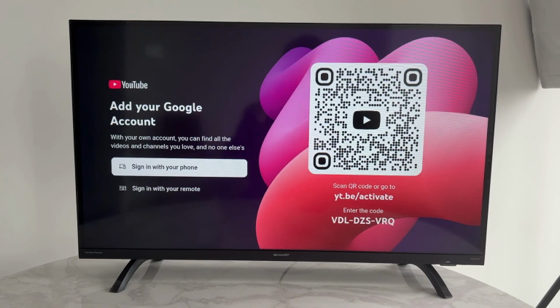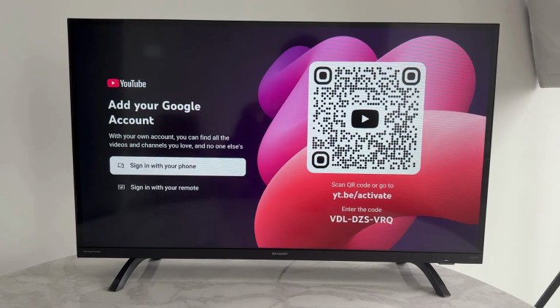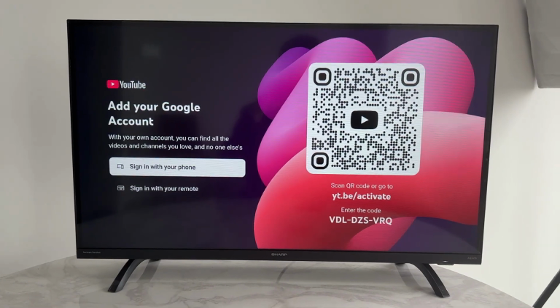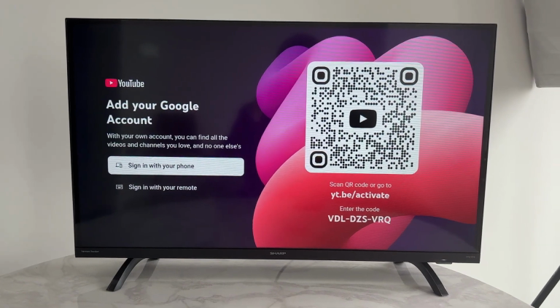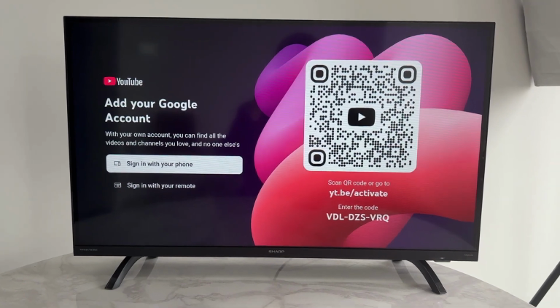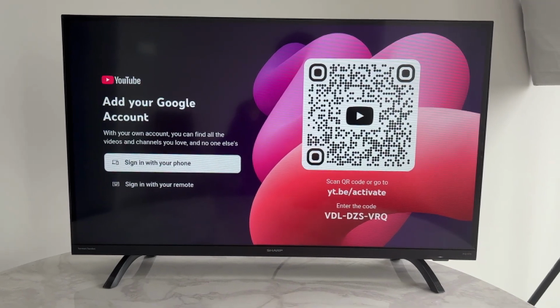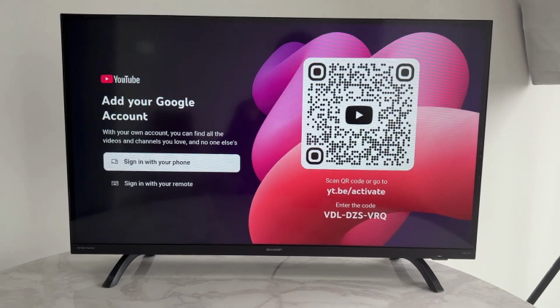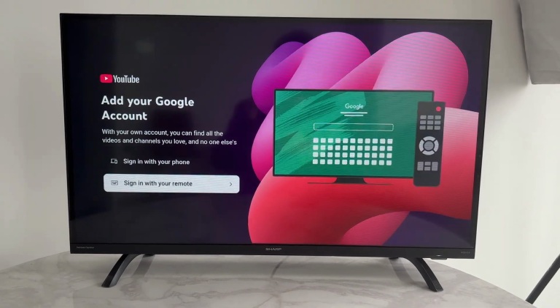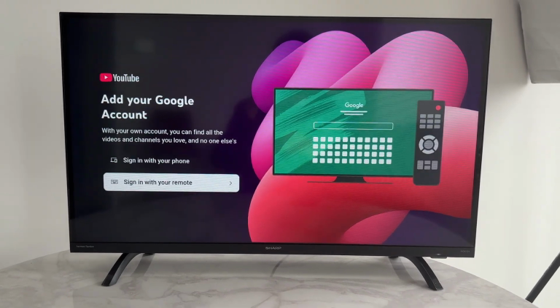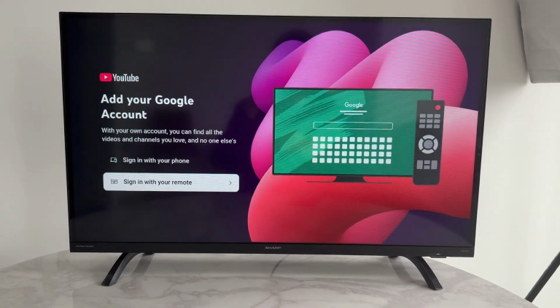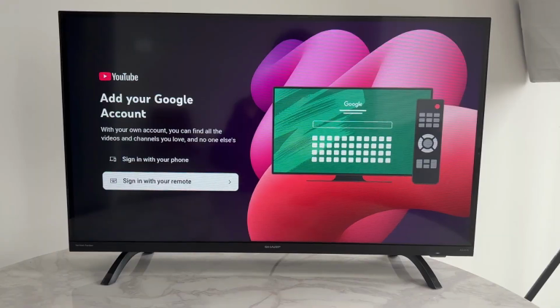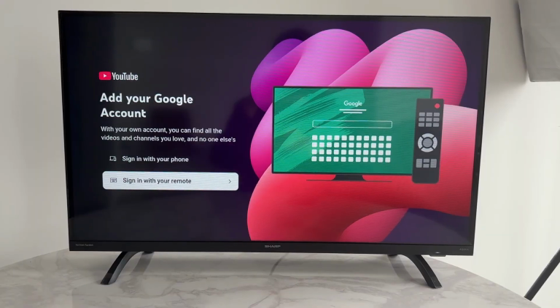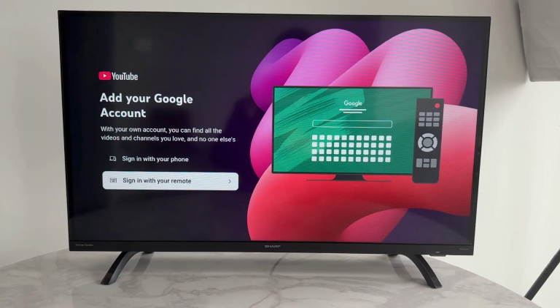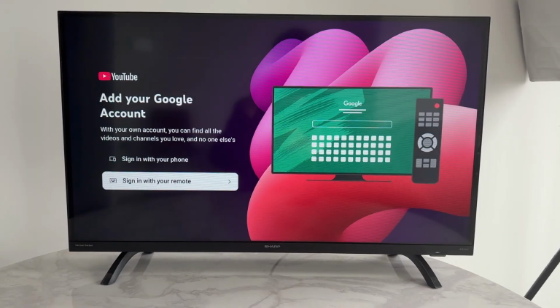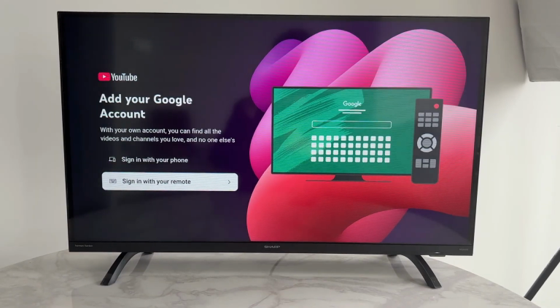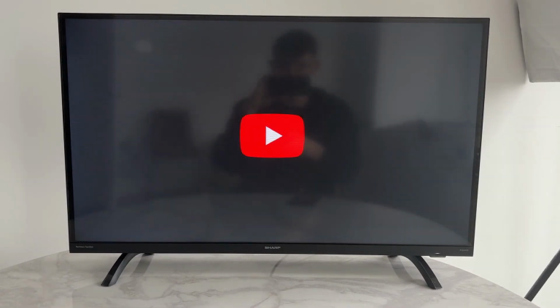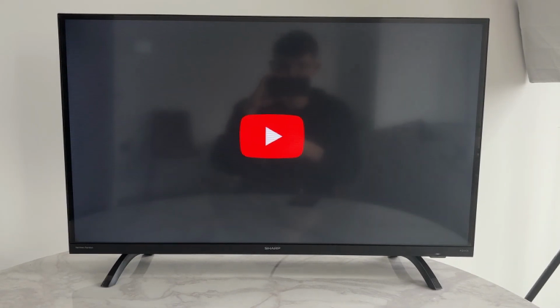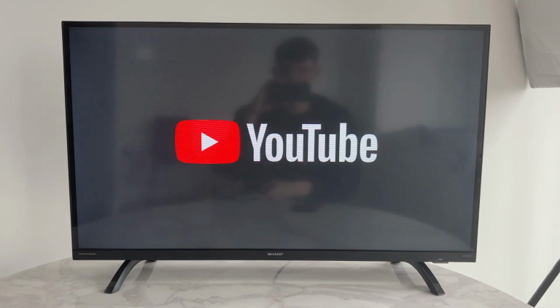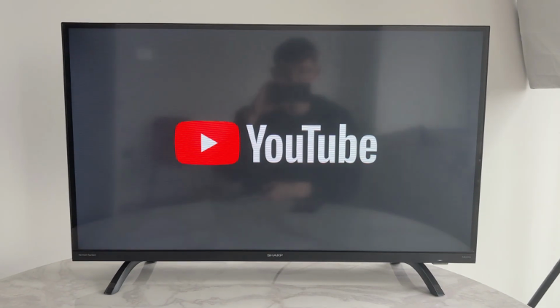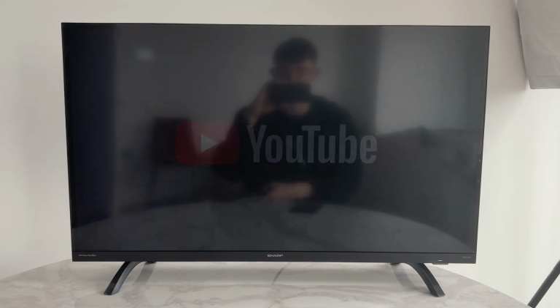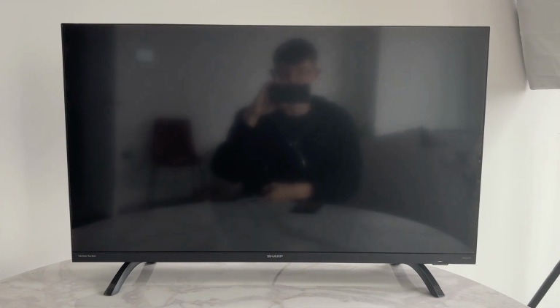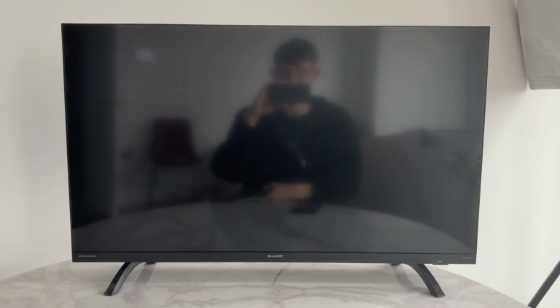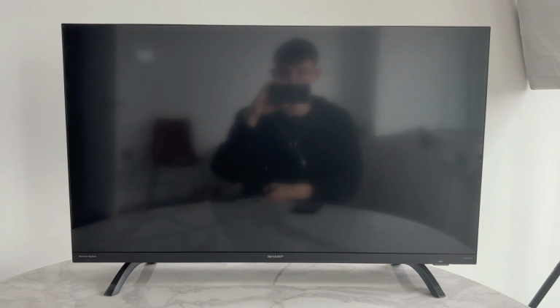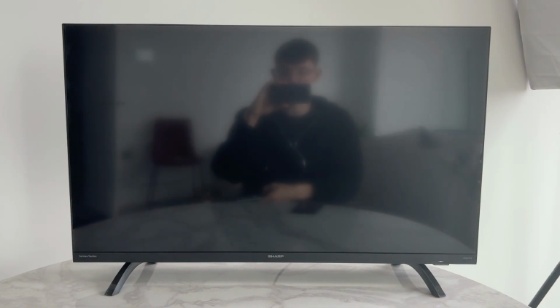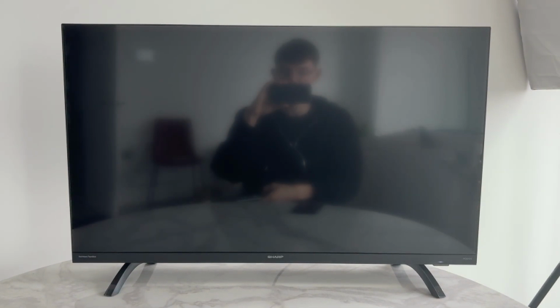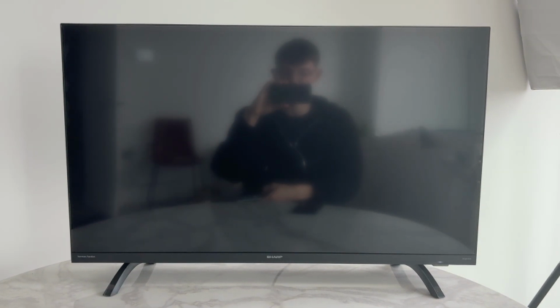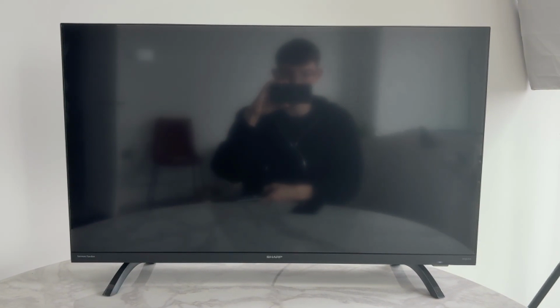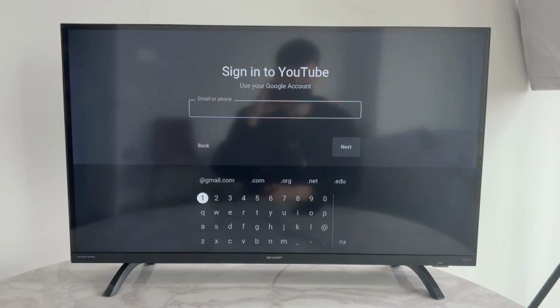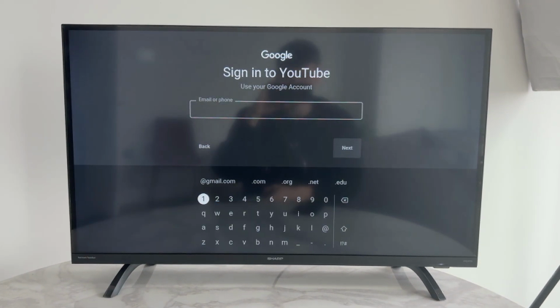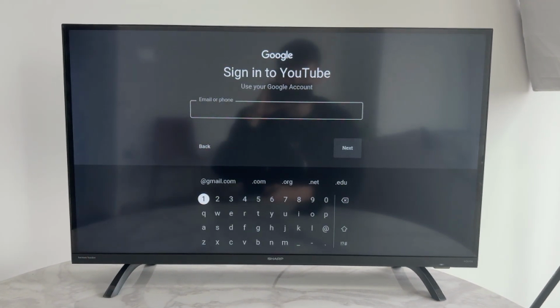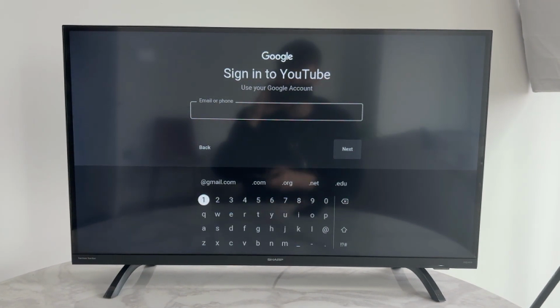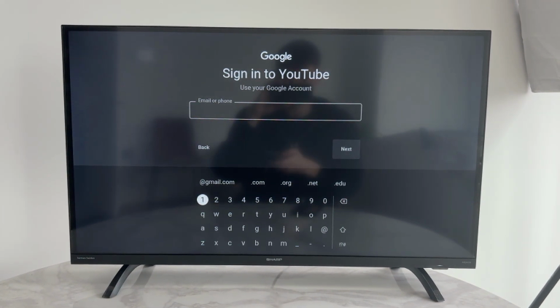Alternatively, you can sign in with your remote. Tap down, click there, and press enter. Then enter your email or phone and your password as you usually would.